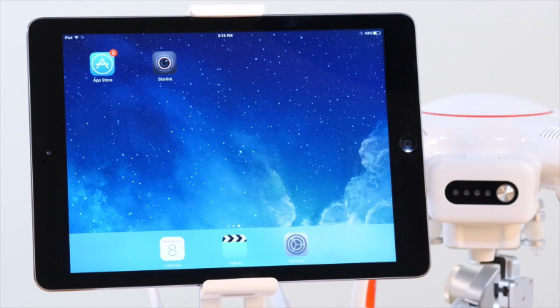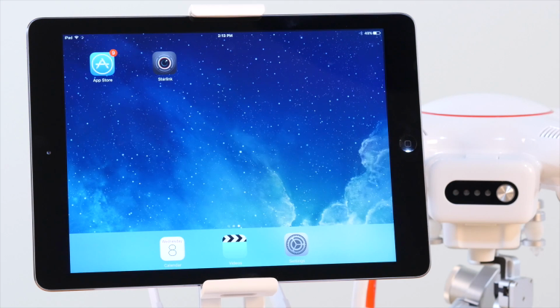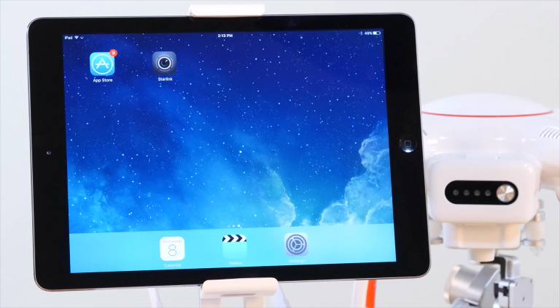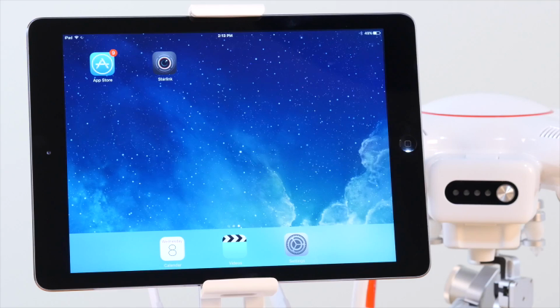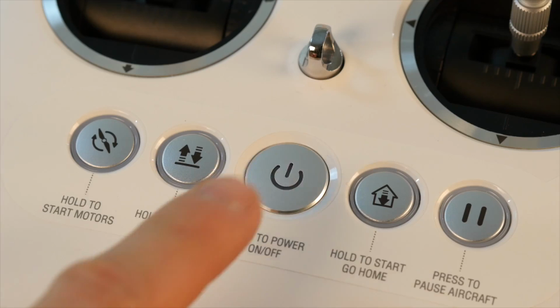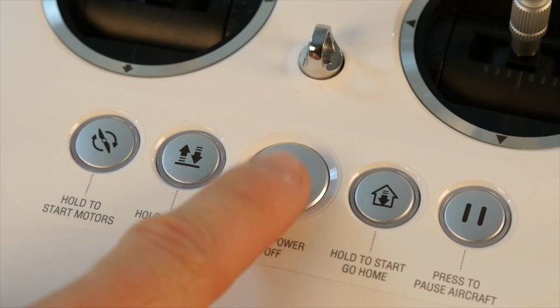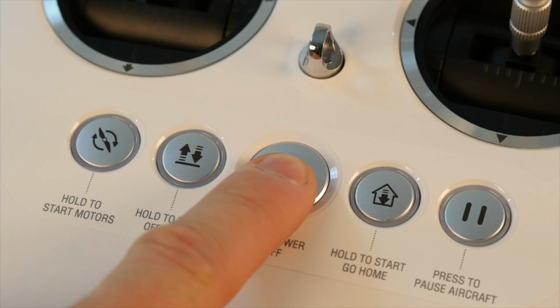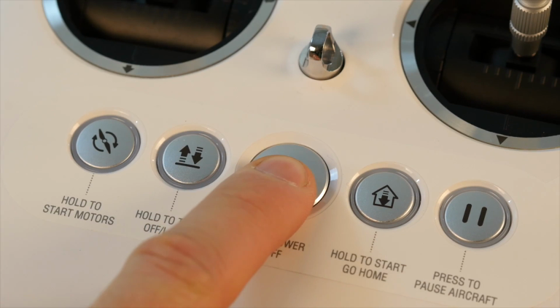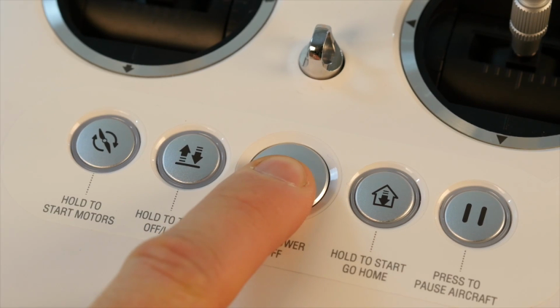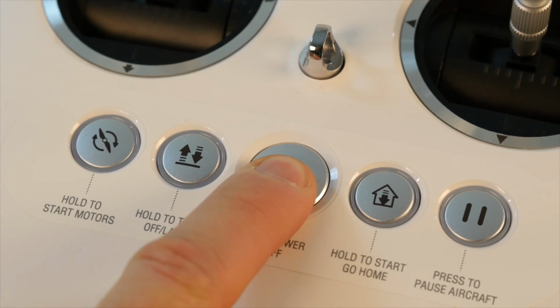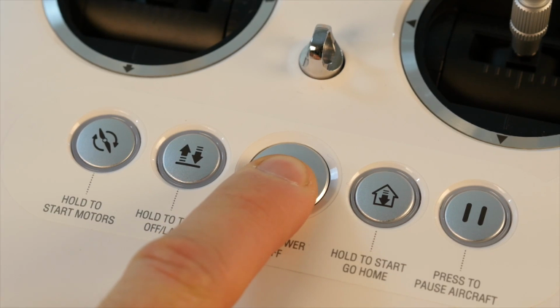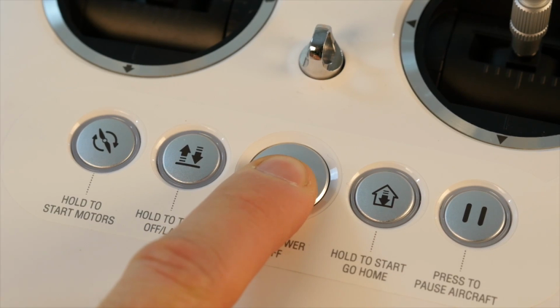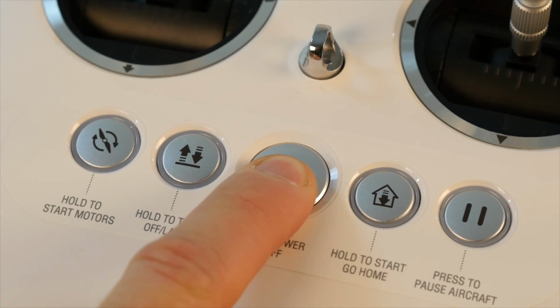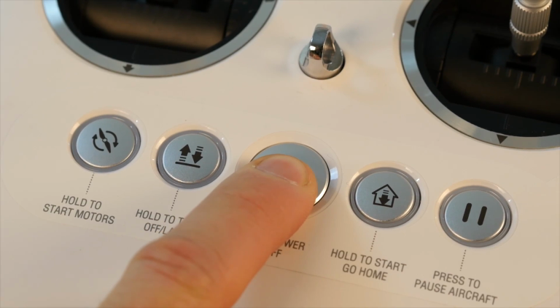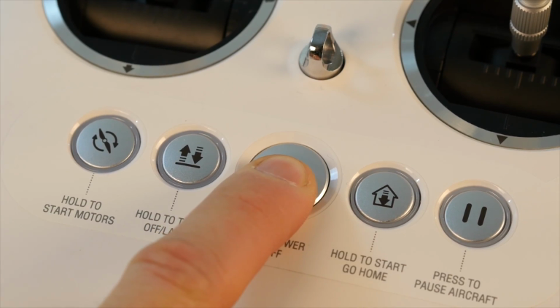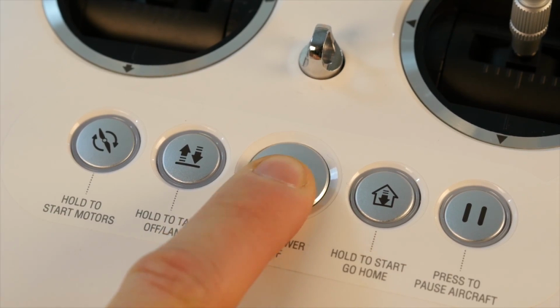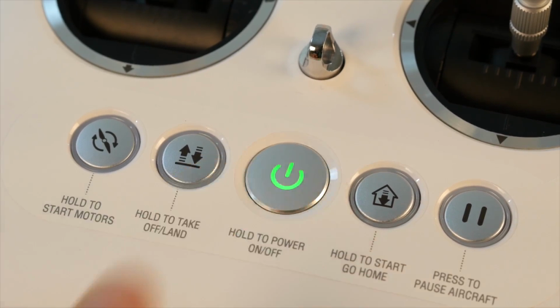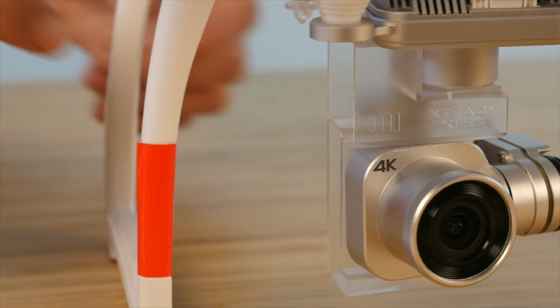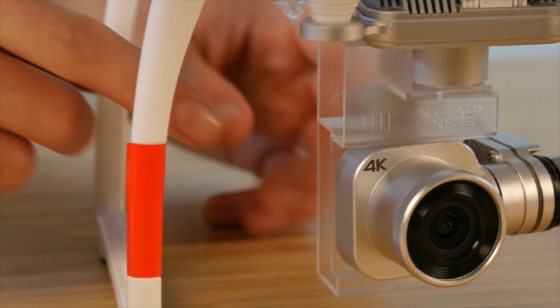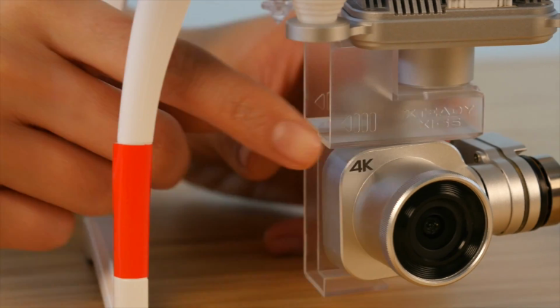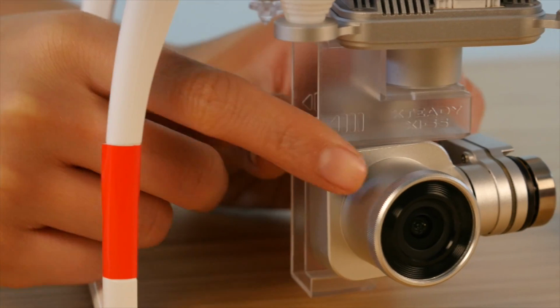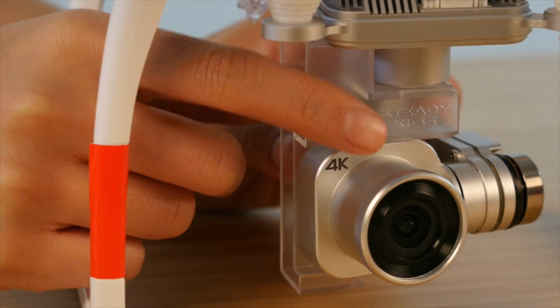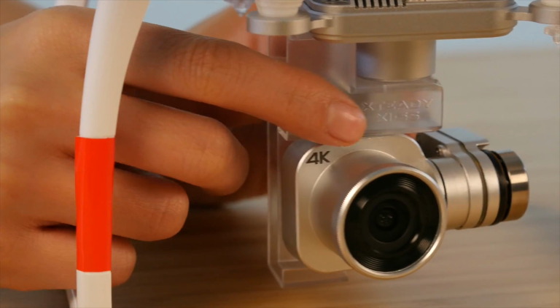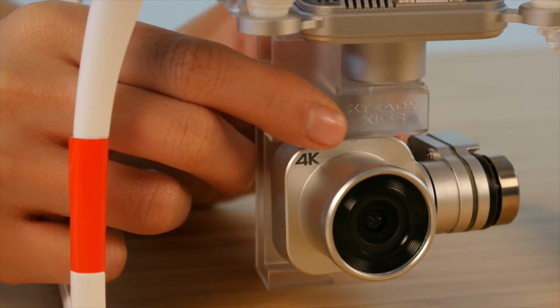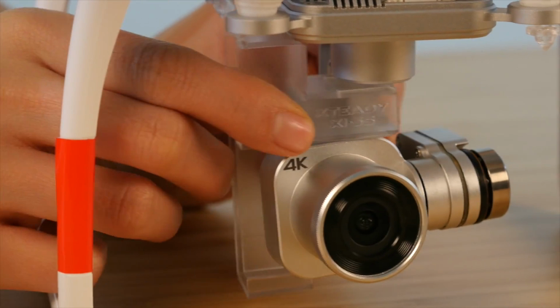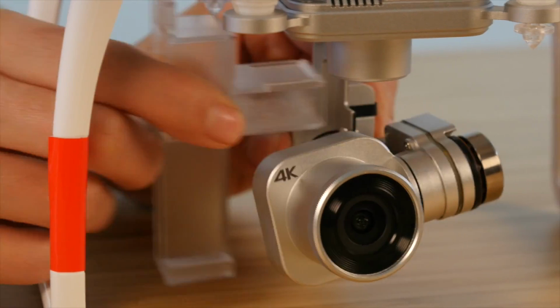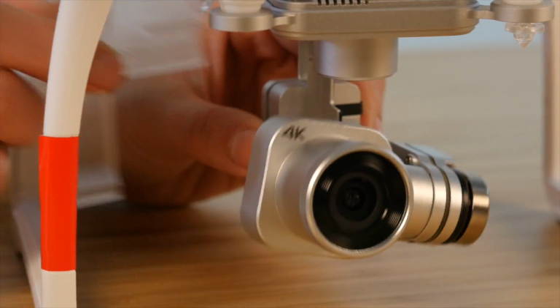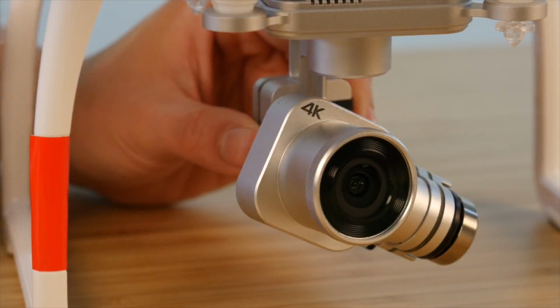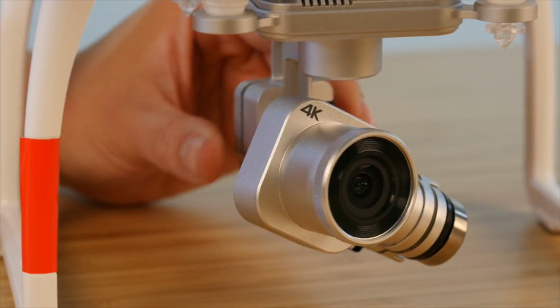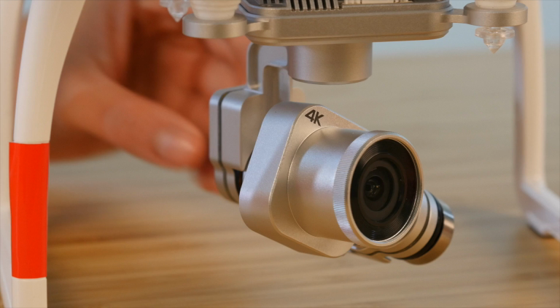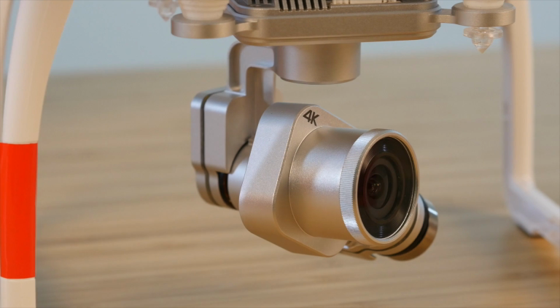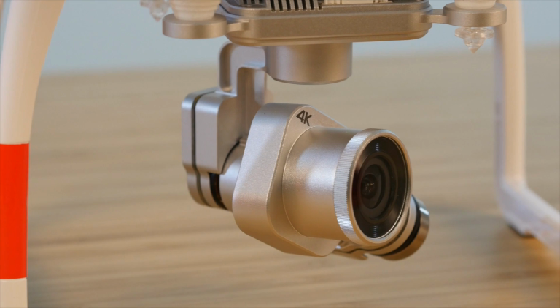Now let's power on the remote controller and then the X-Star. Don't forget to remove the gimbal lock before powering up.